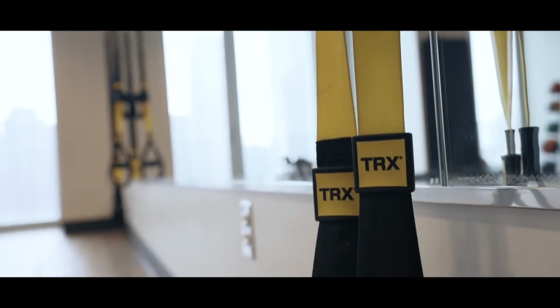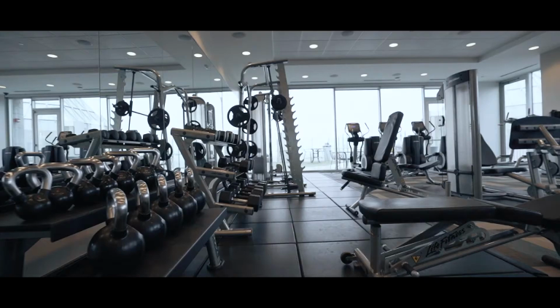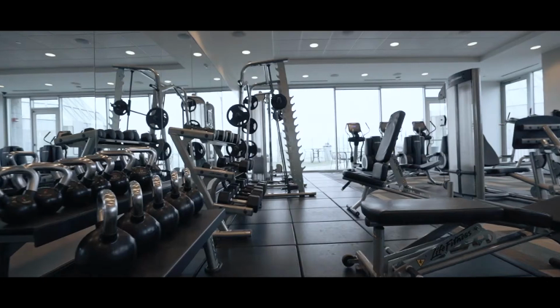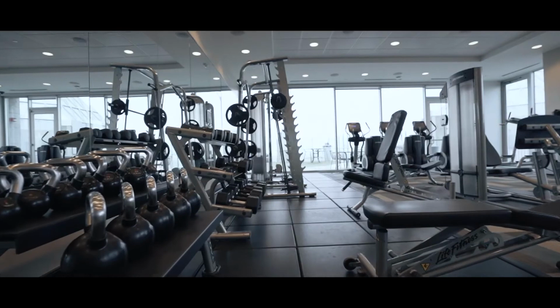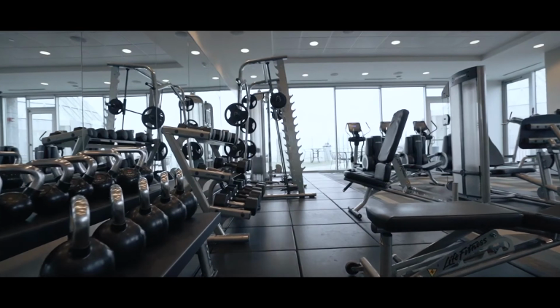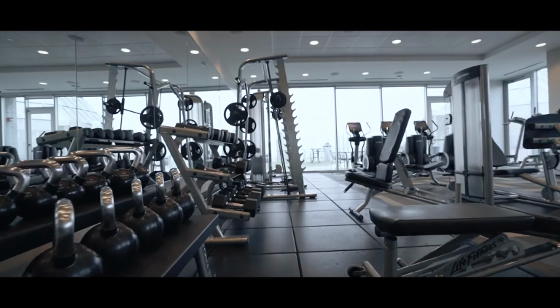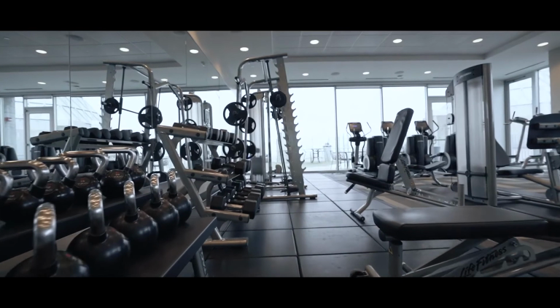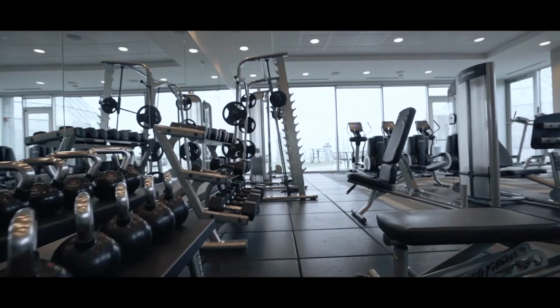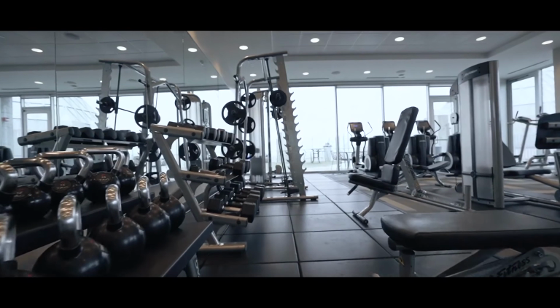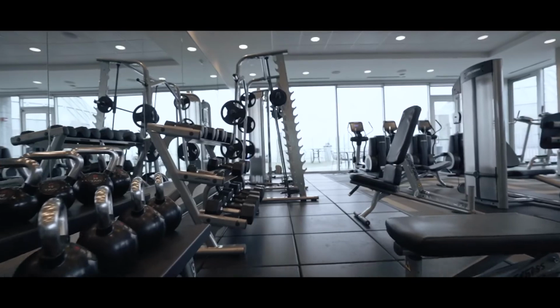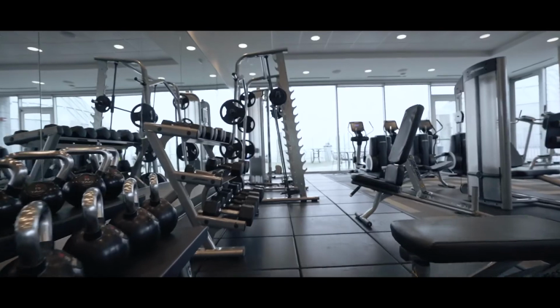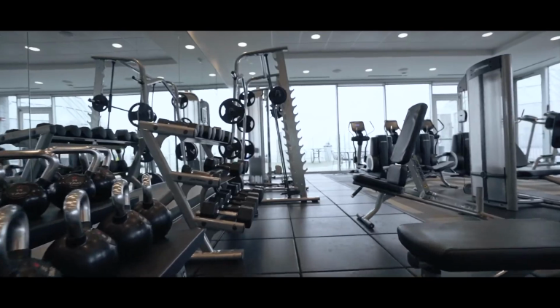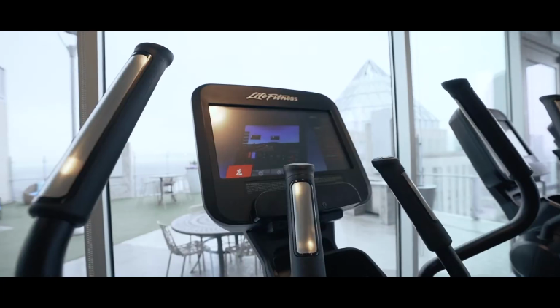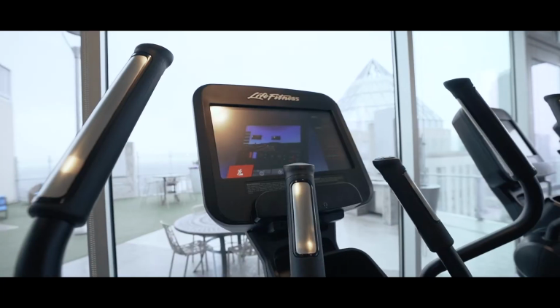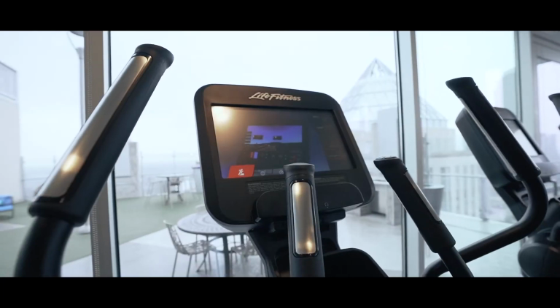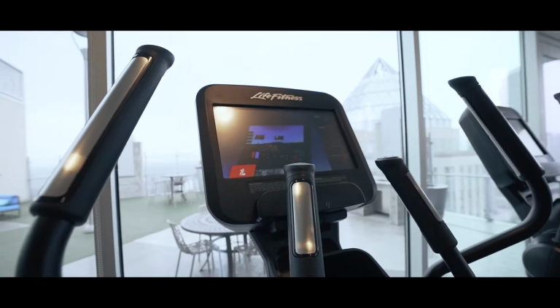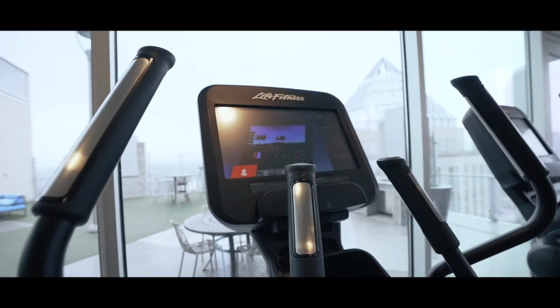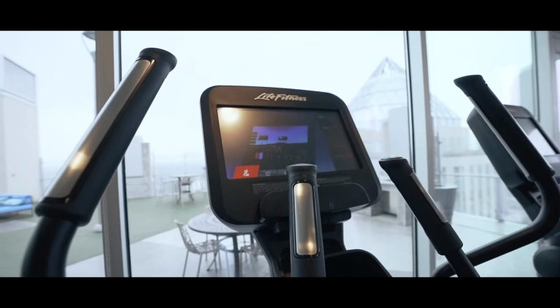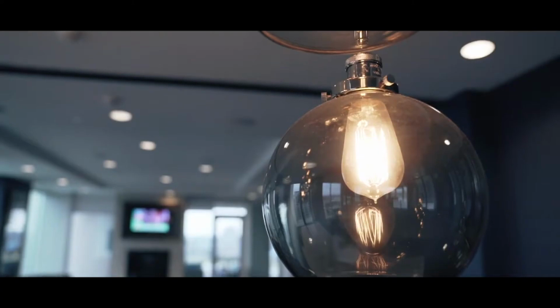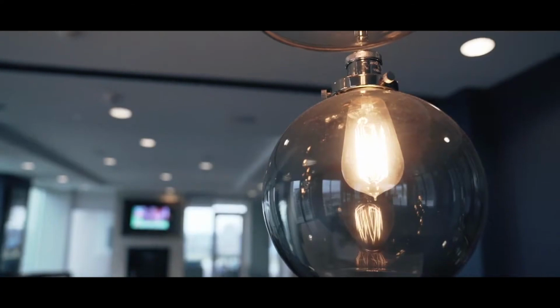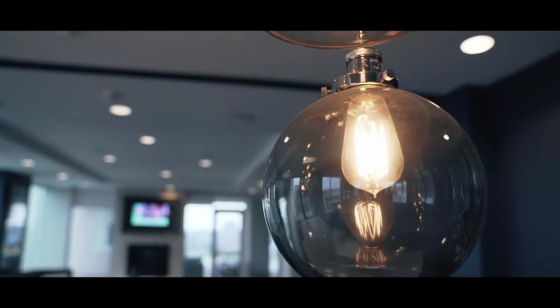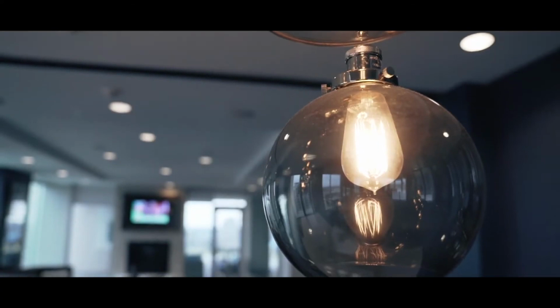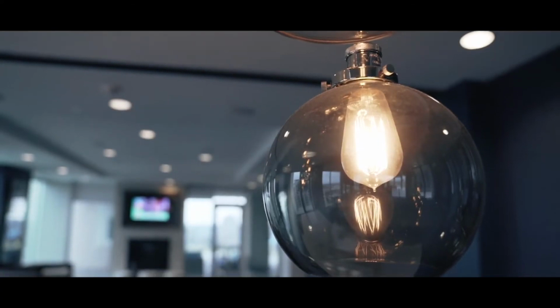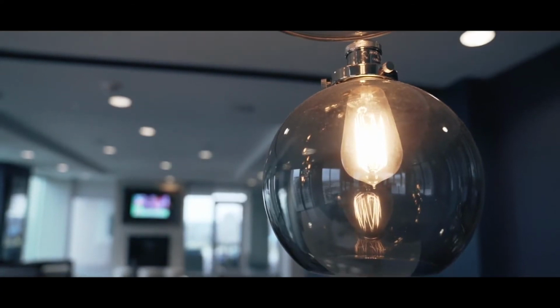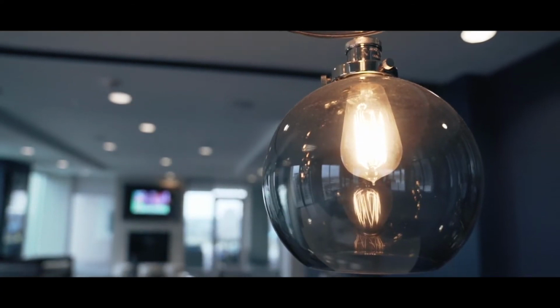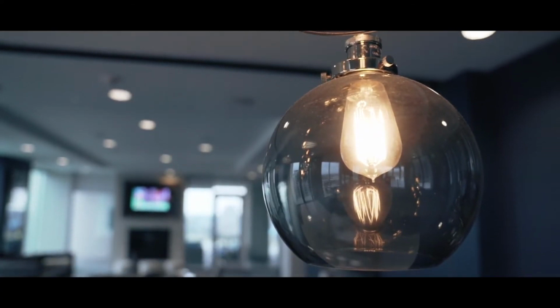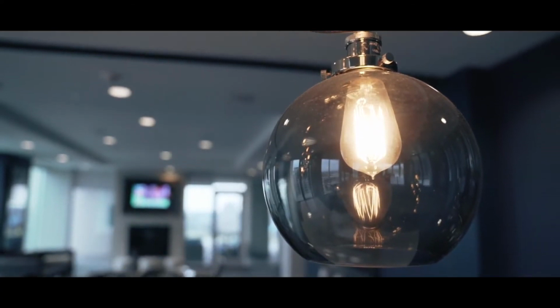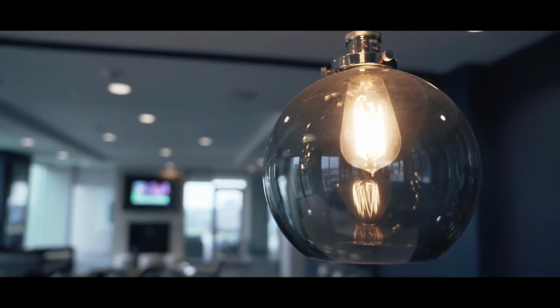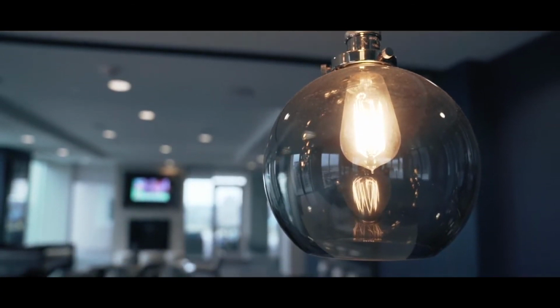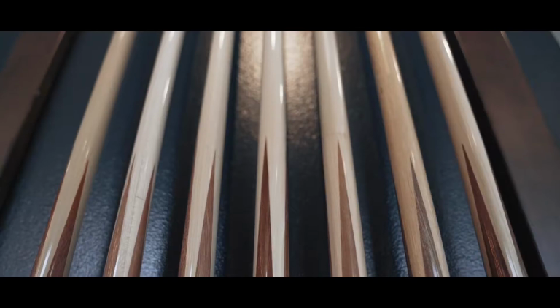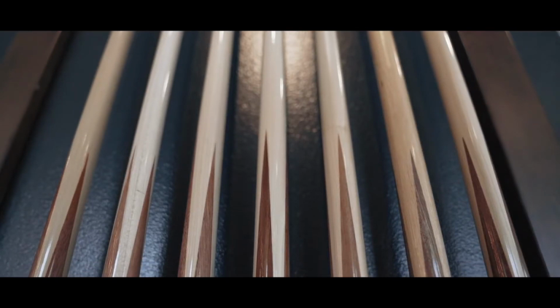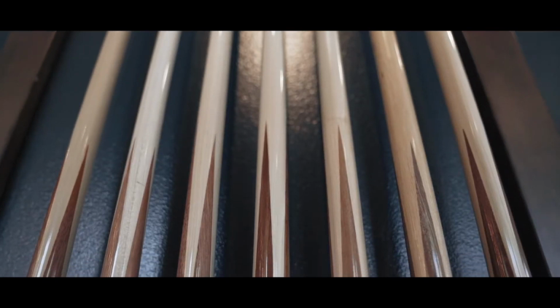A gym with treadmills and weight machines, spin bikes, resistance bands, and elliptical machines.